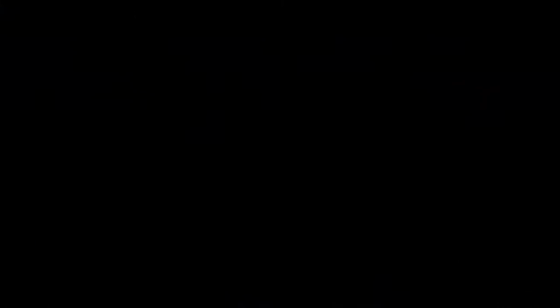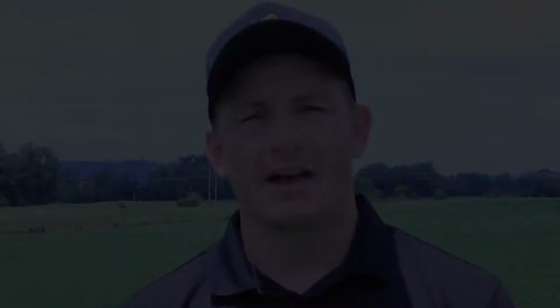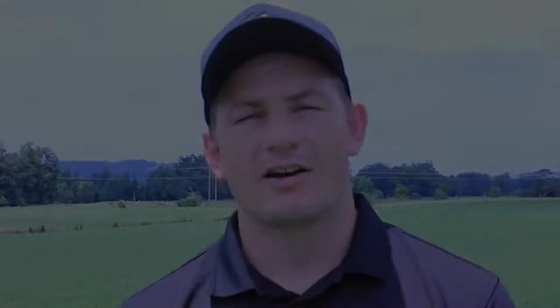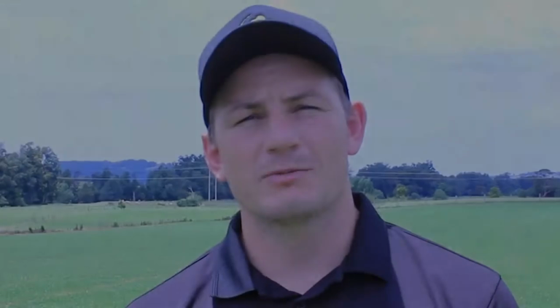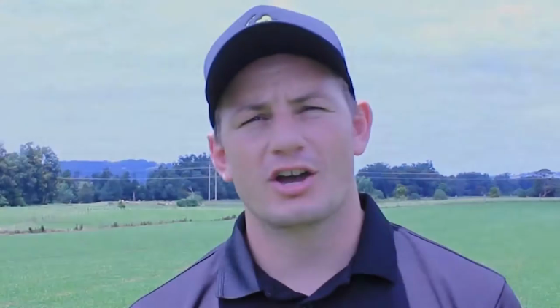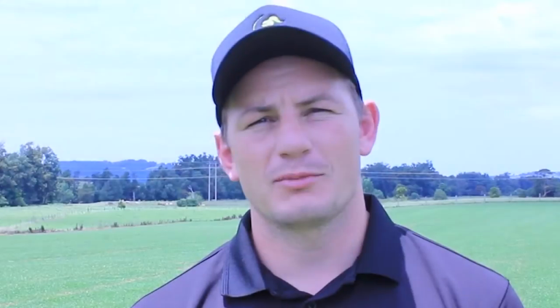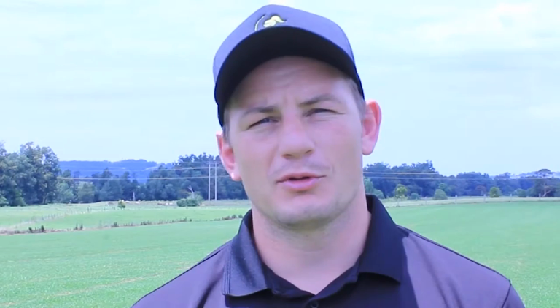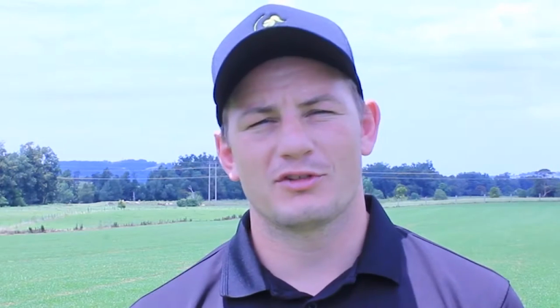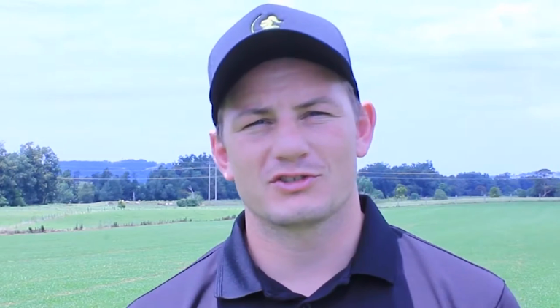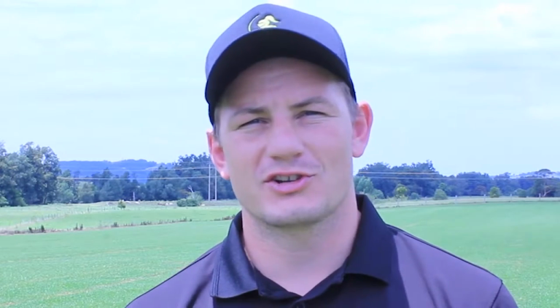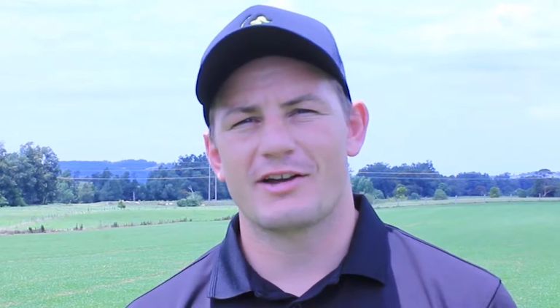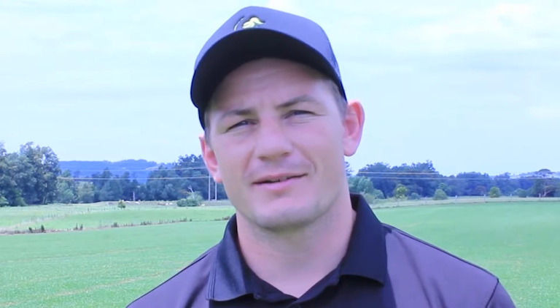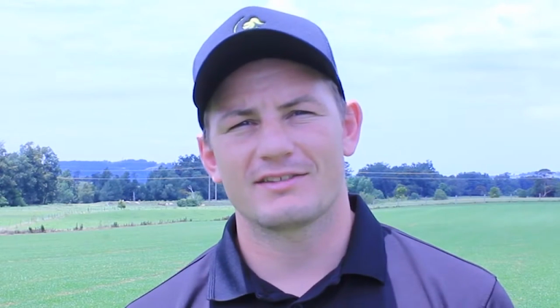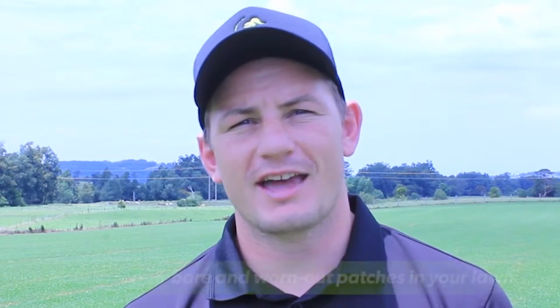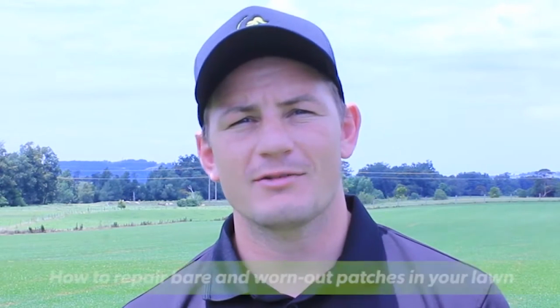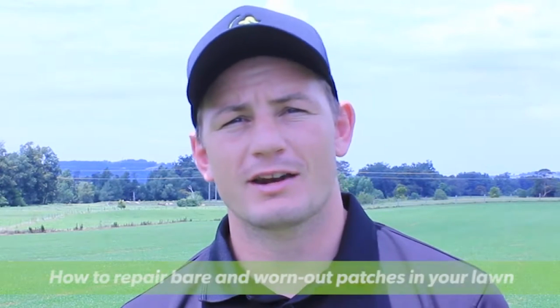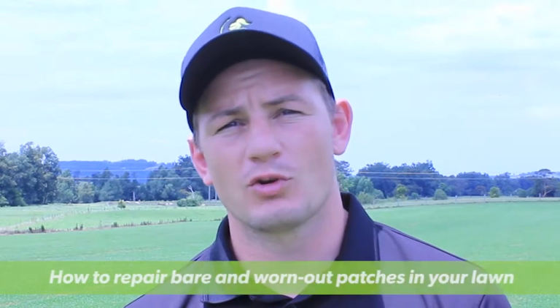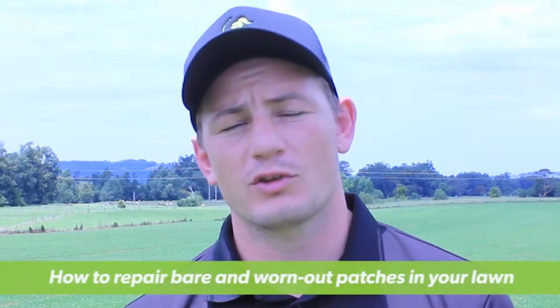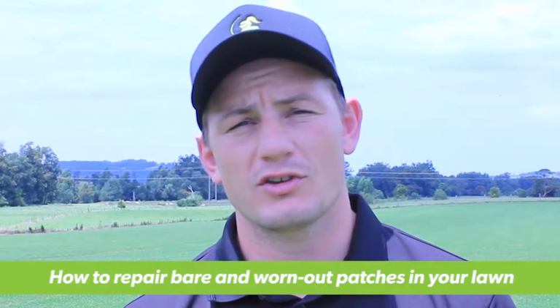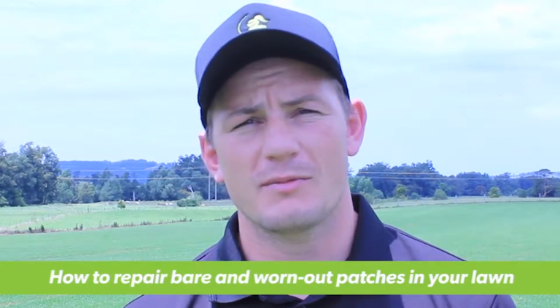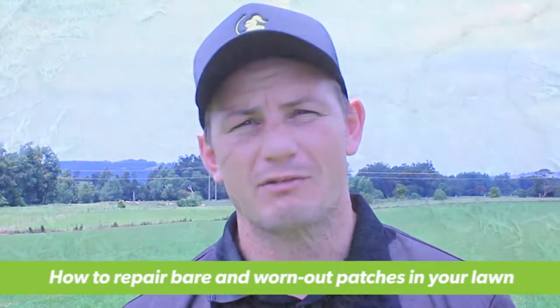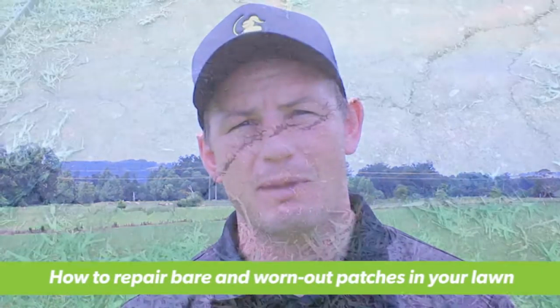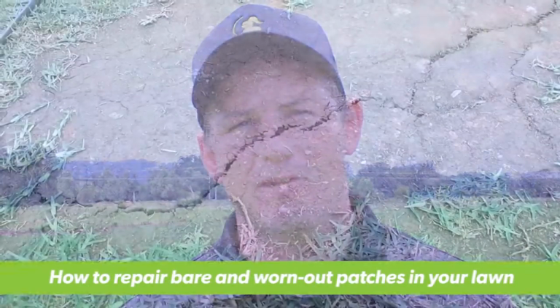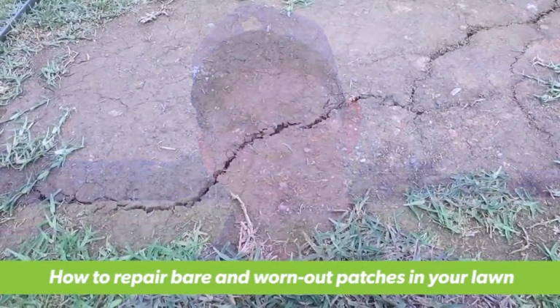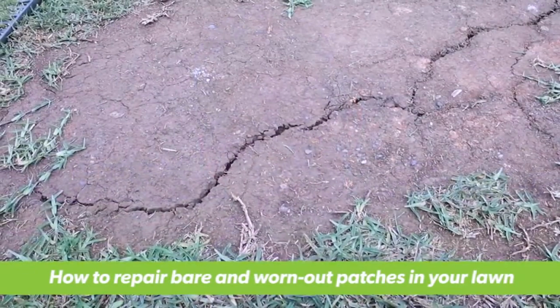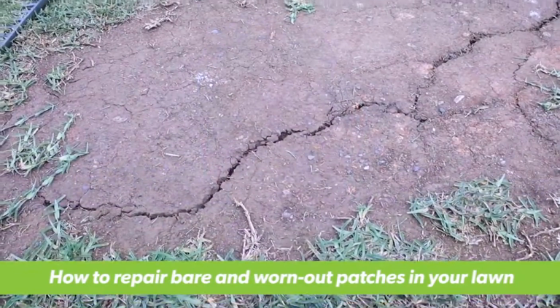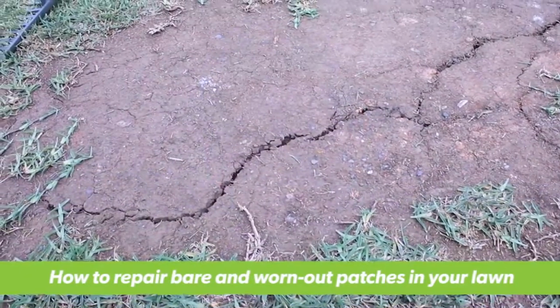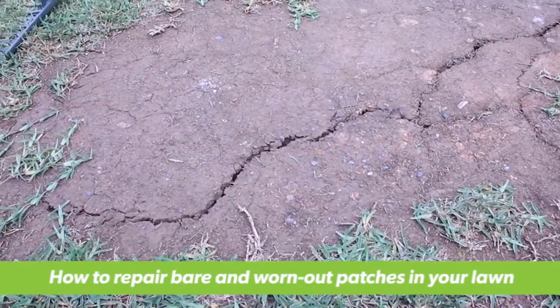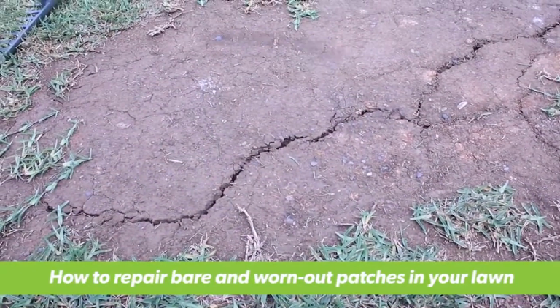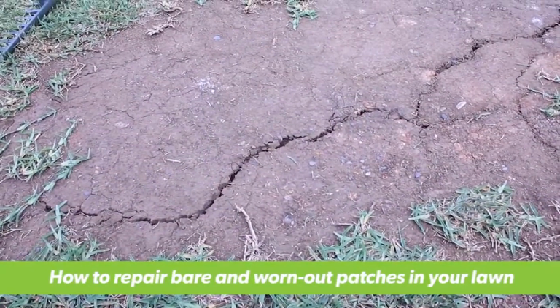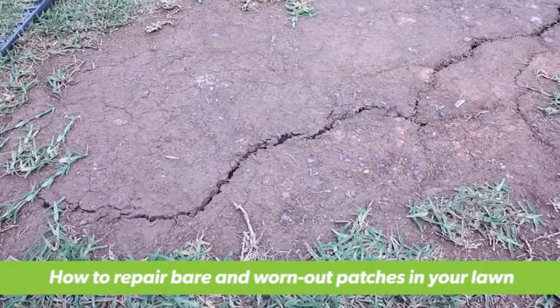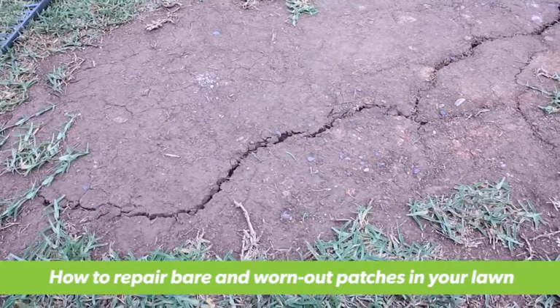Hi, I'm Joe from Lawn Solutions Australia, and today we're going to talk to you about repairing bare and worn out patches in your lawn.